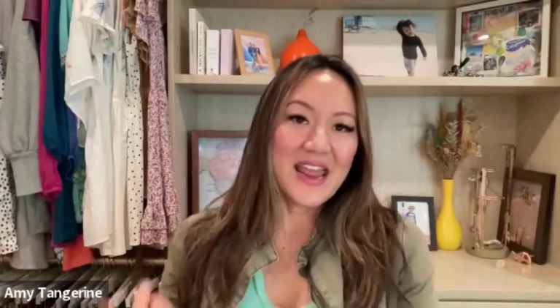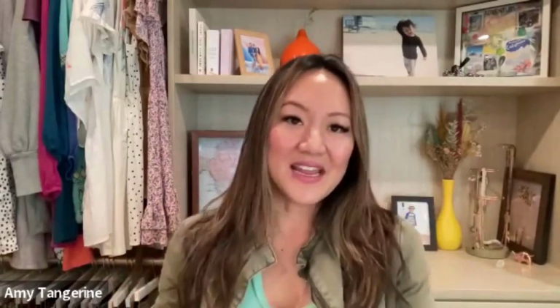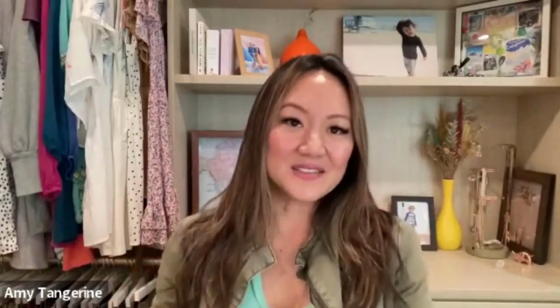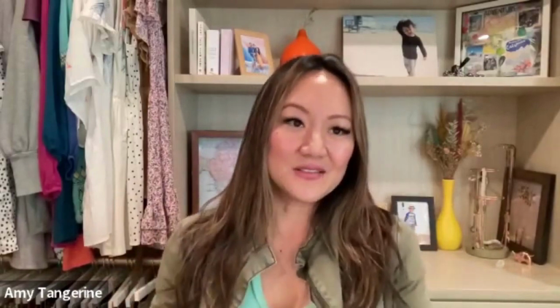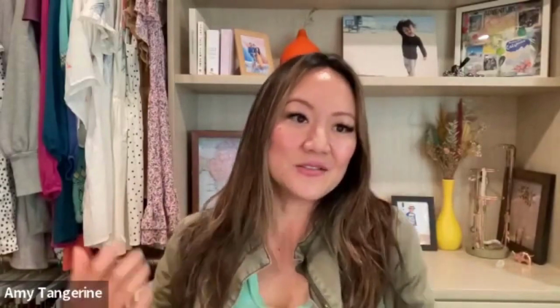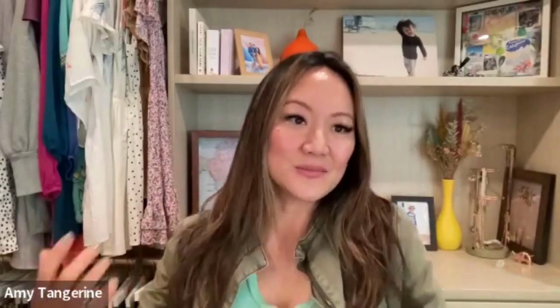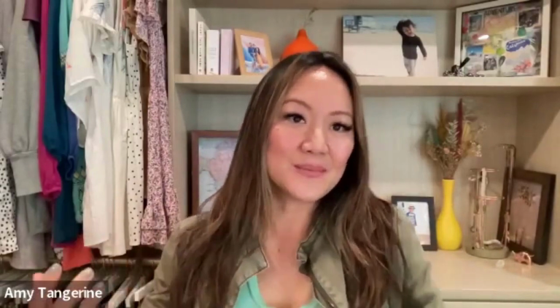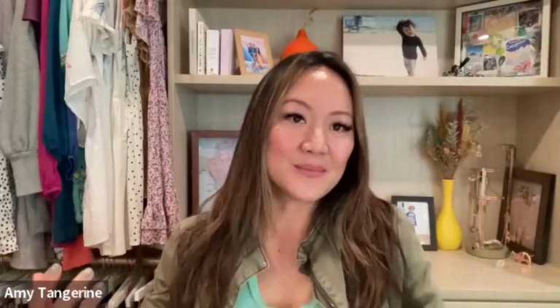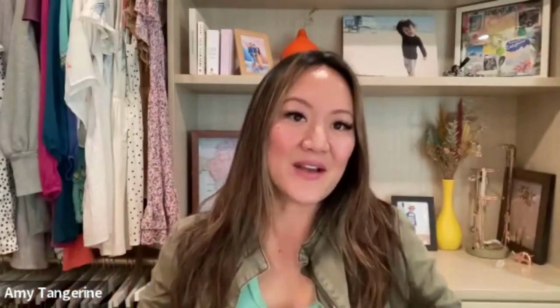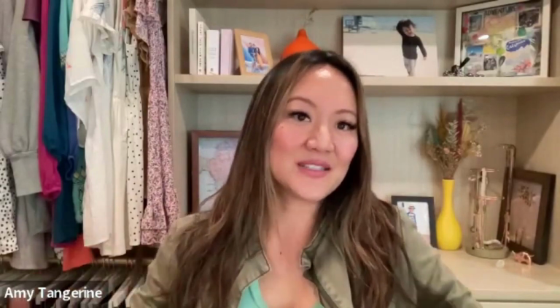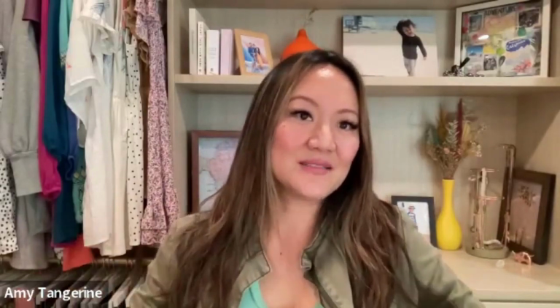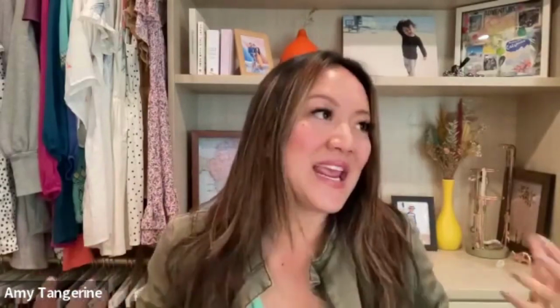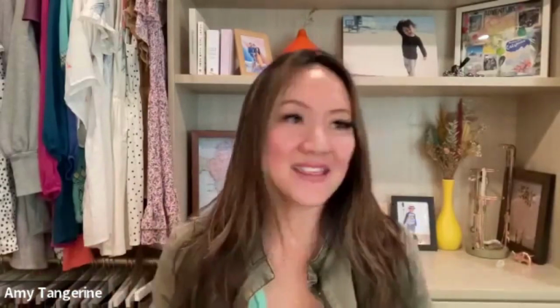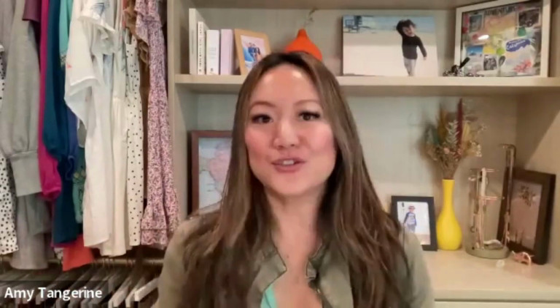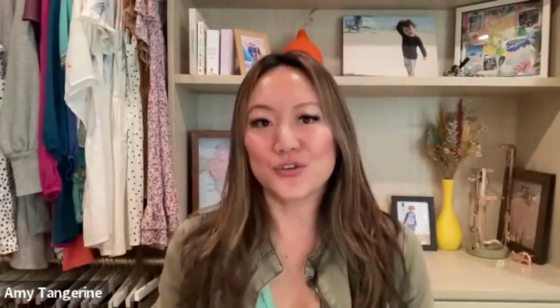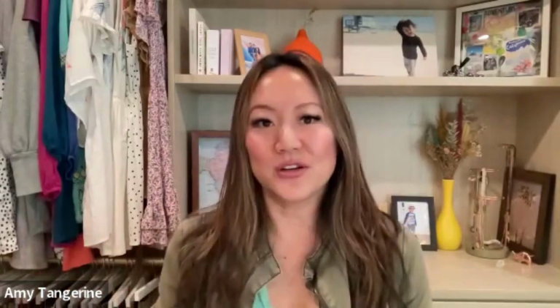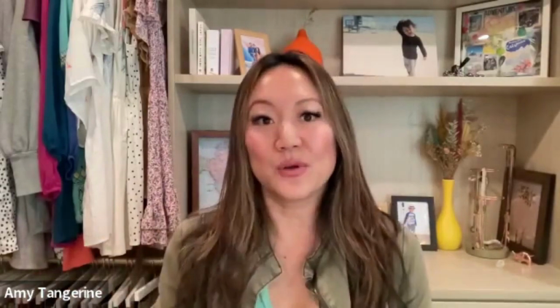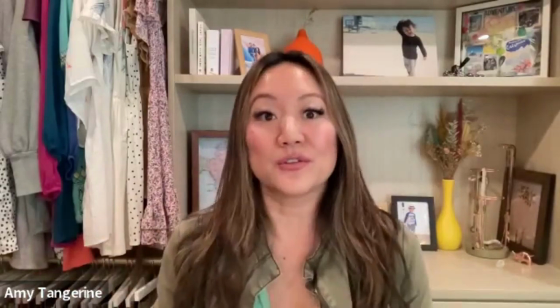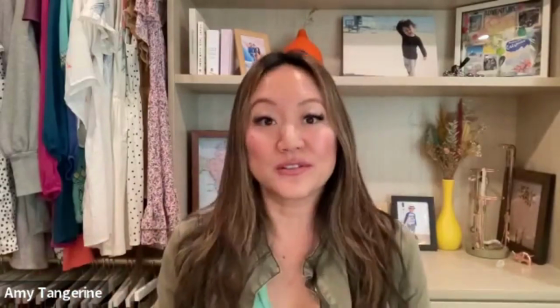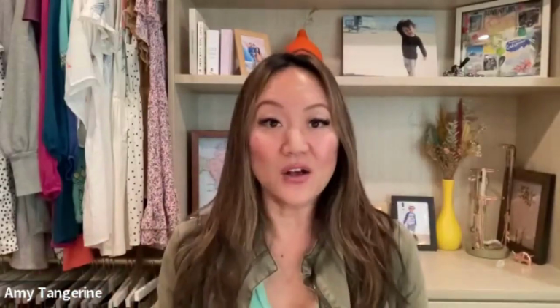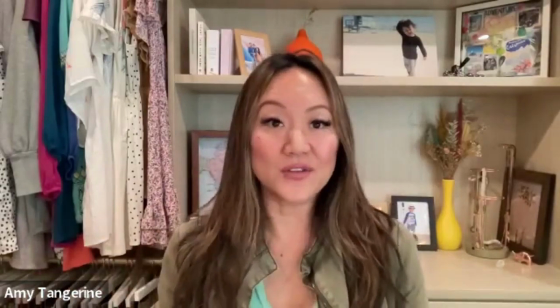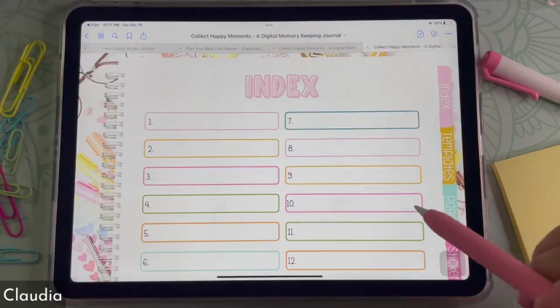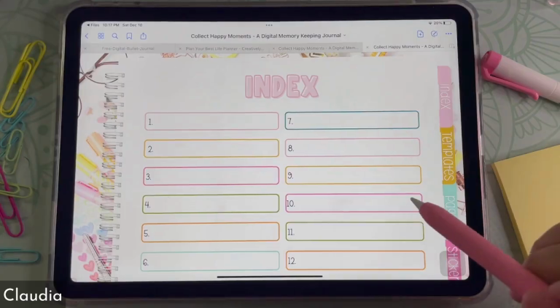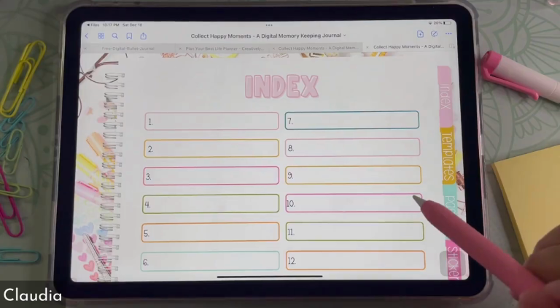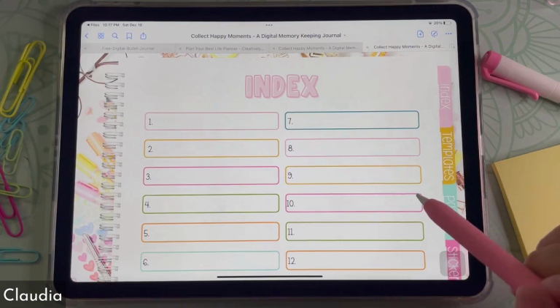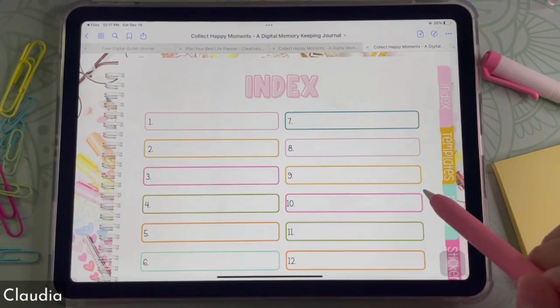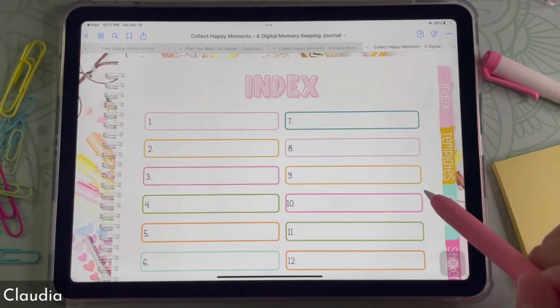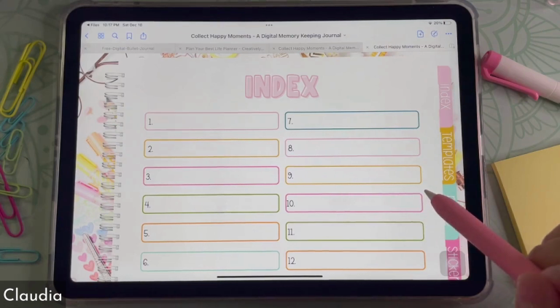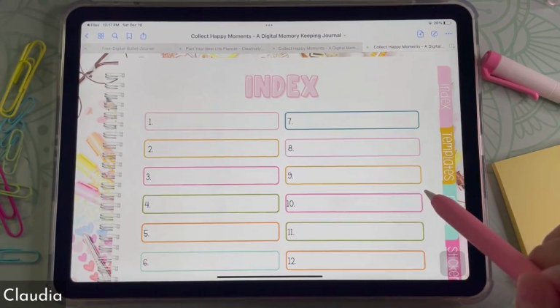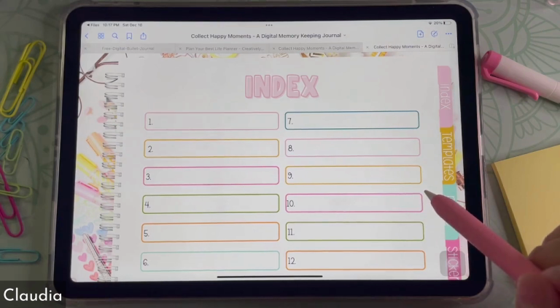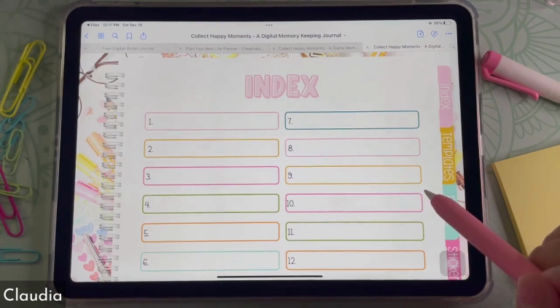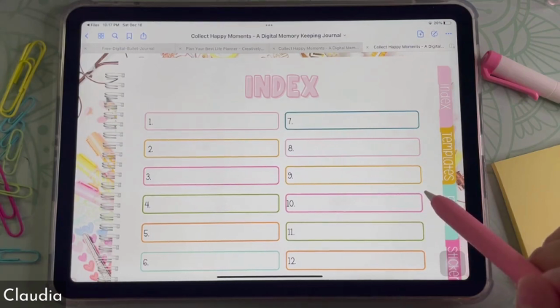And sometimes you have to take that journey with yourself. It's a digital memory keeping journal.